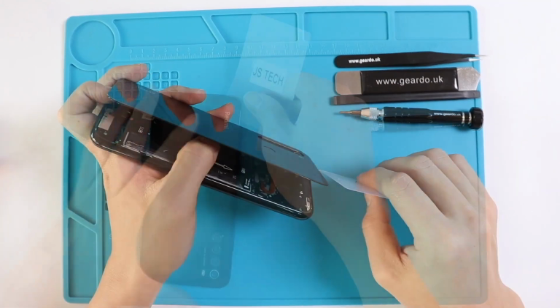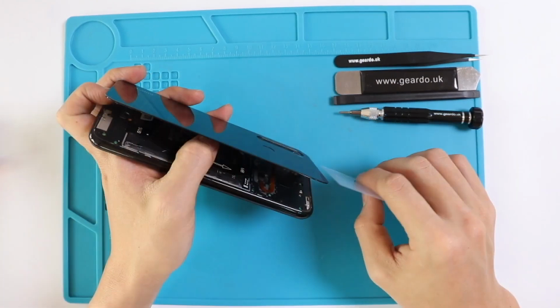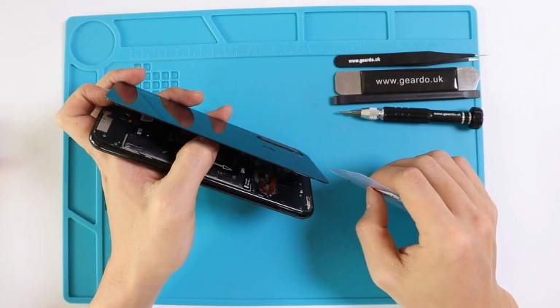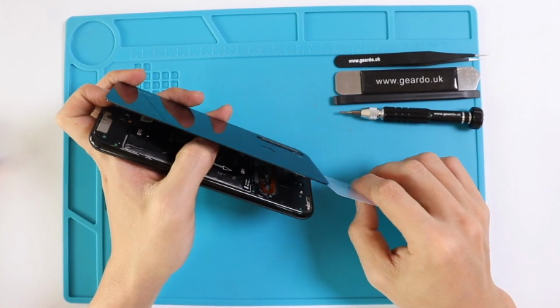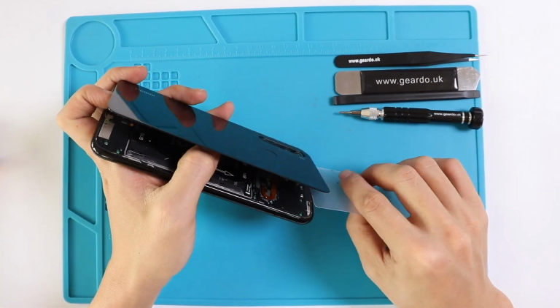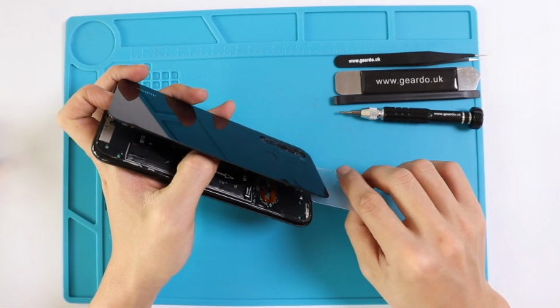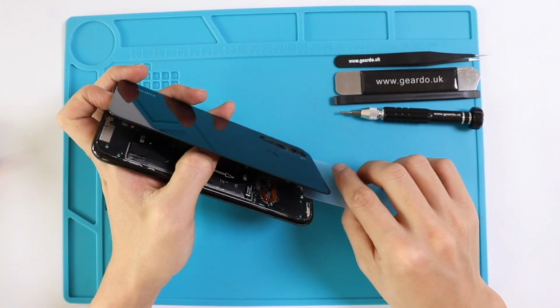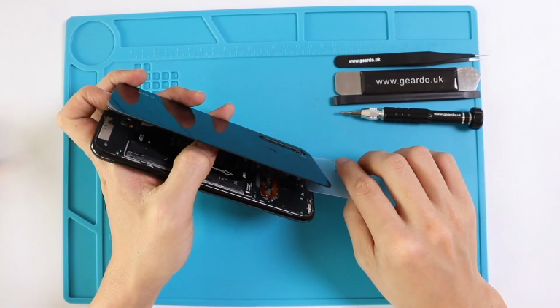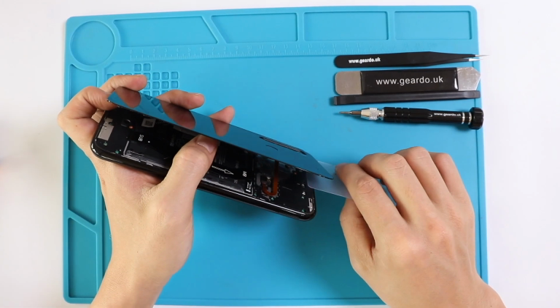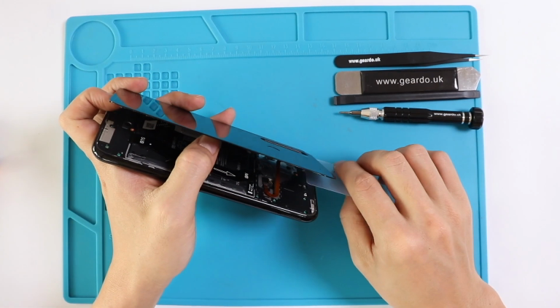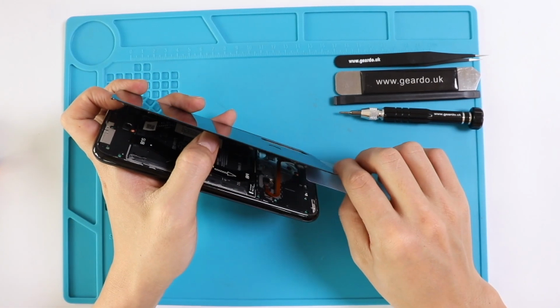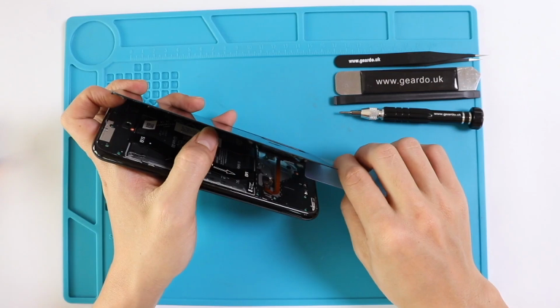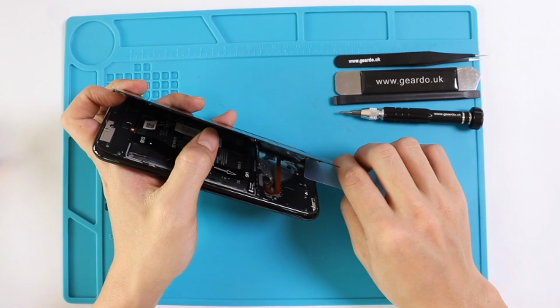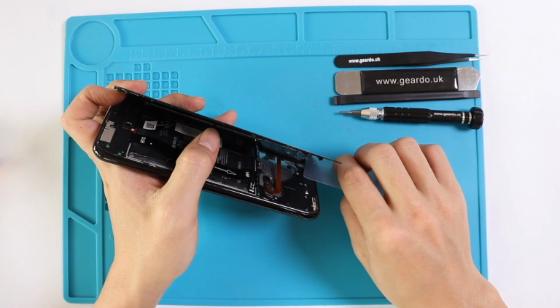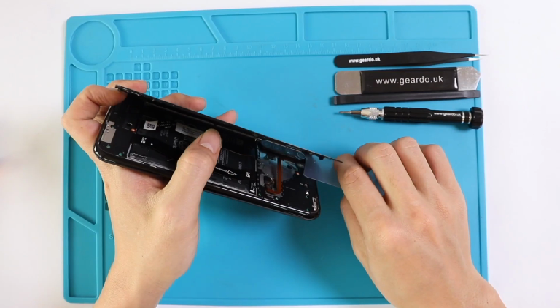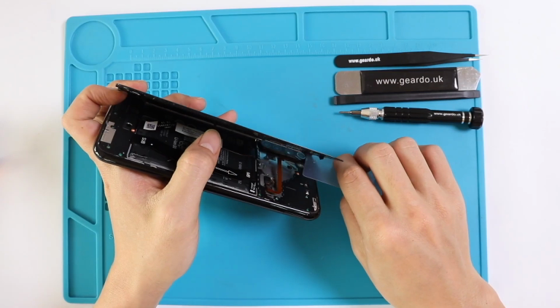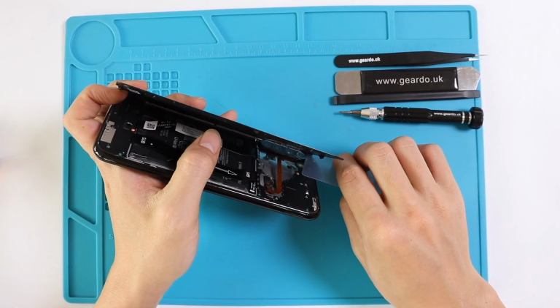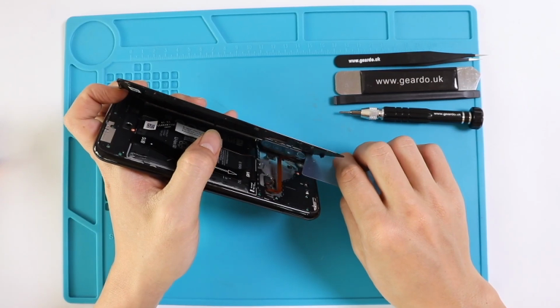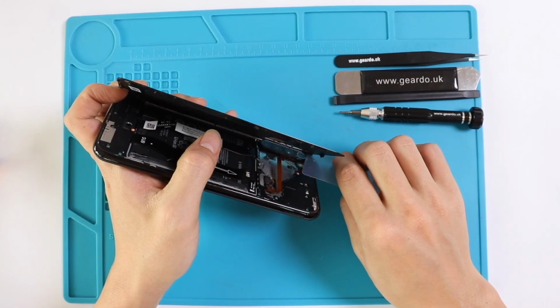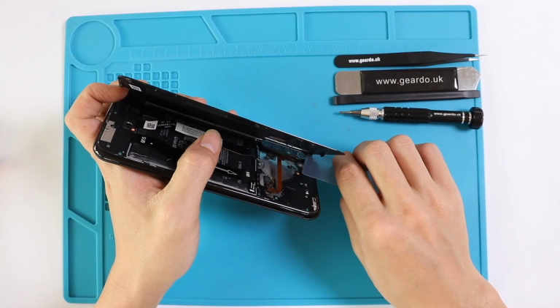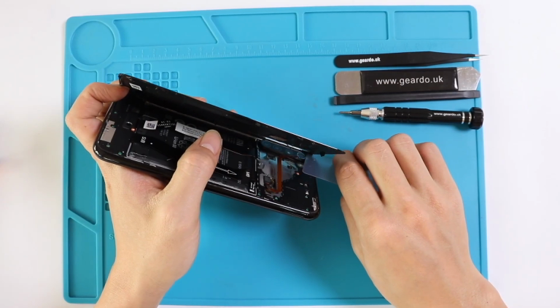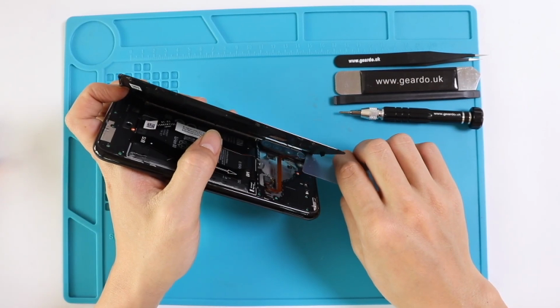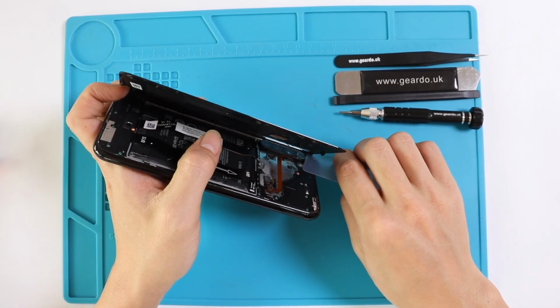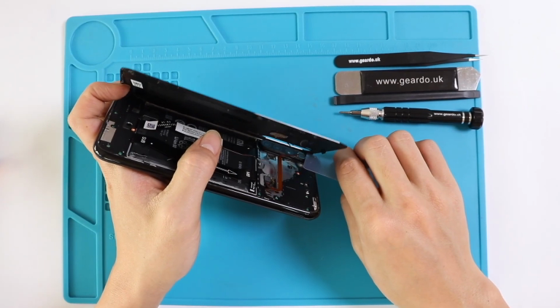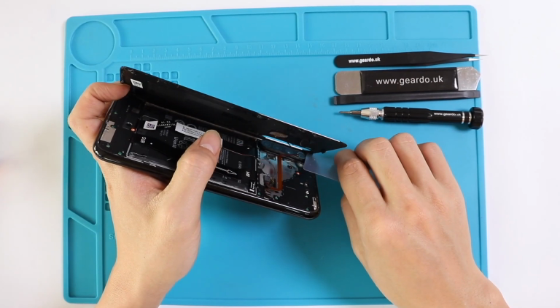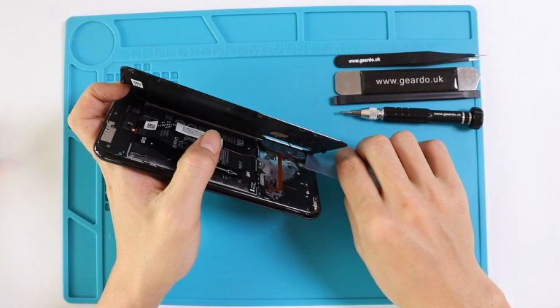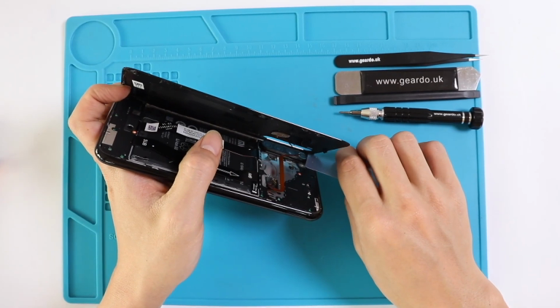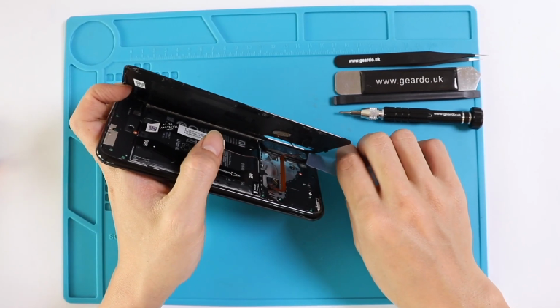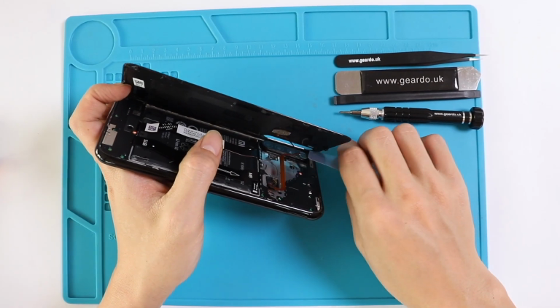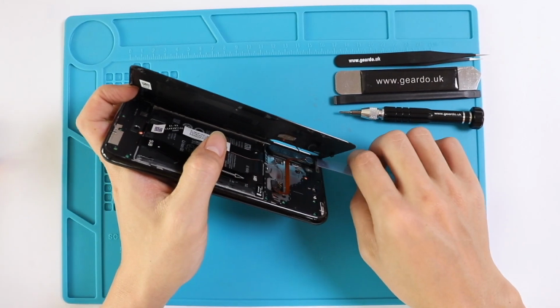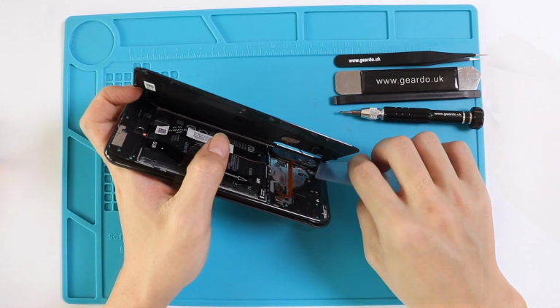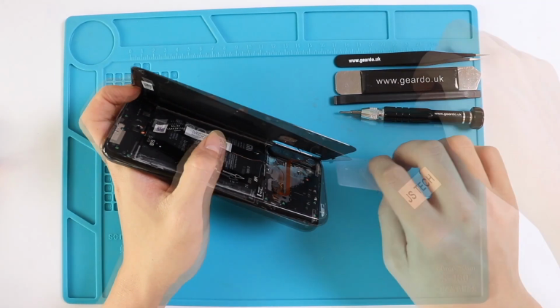As you can see, there is a flex cable for a fingerprint reader. Use a spudger tool to remove it.